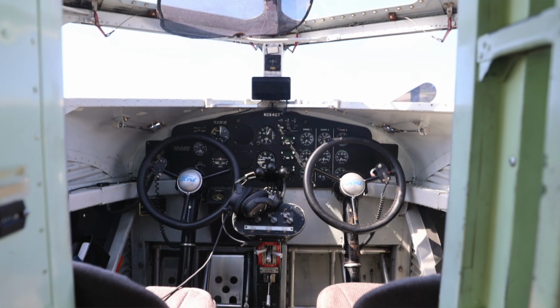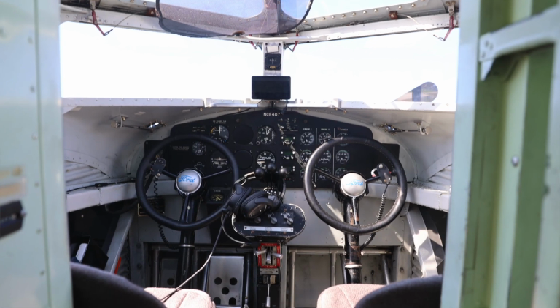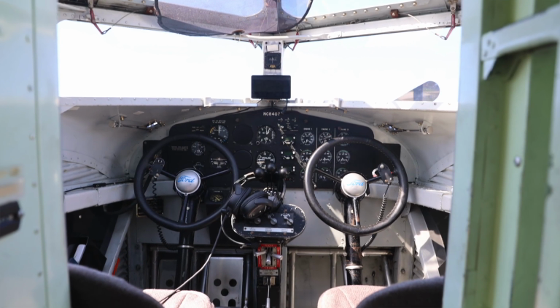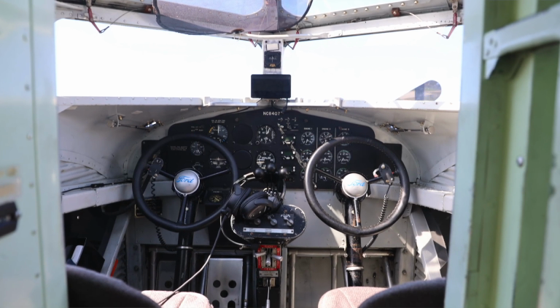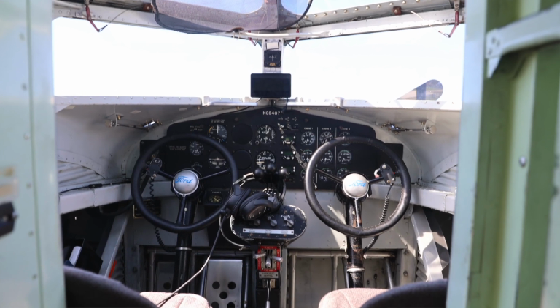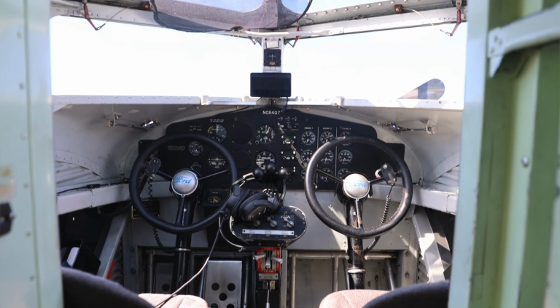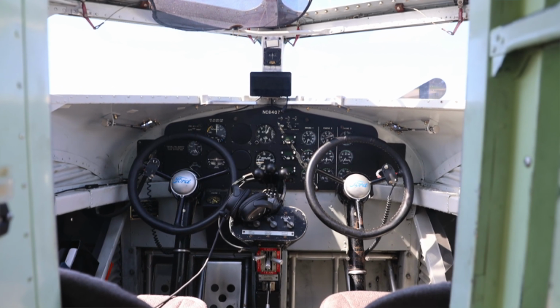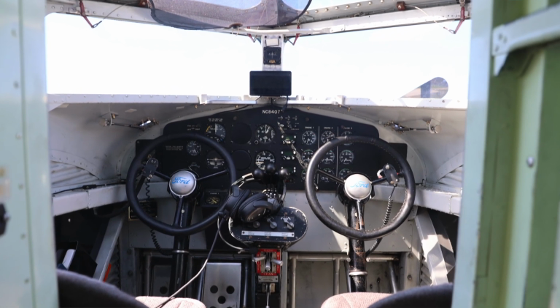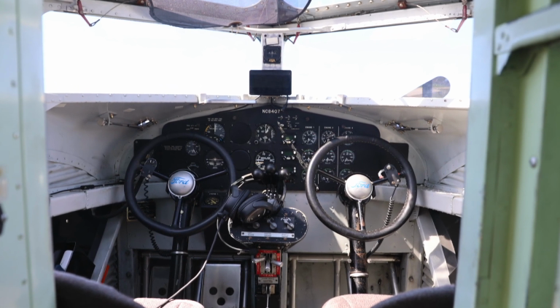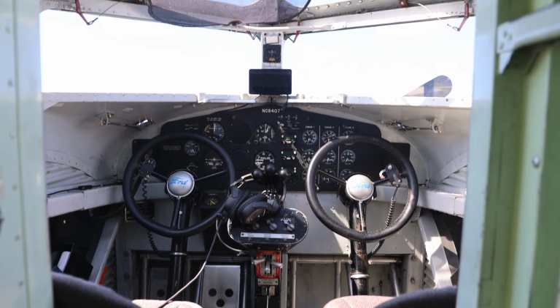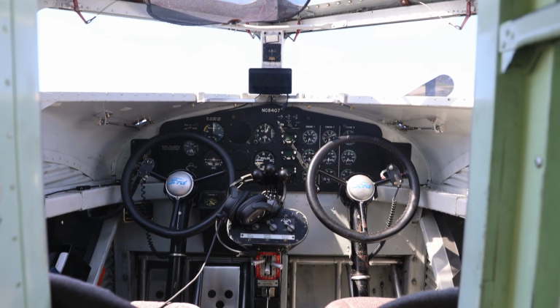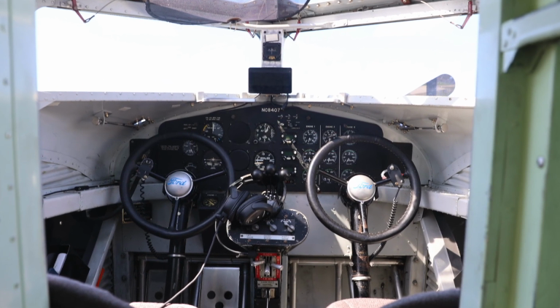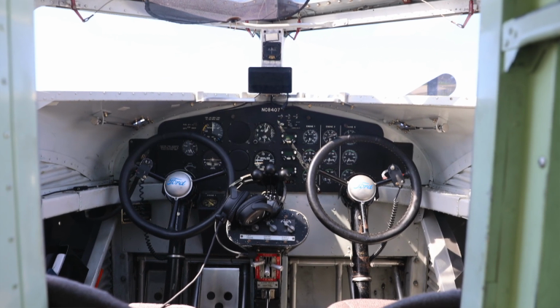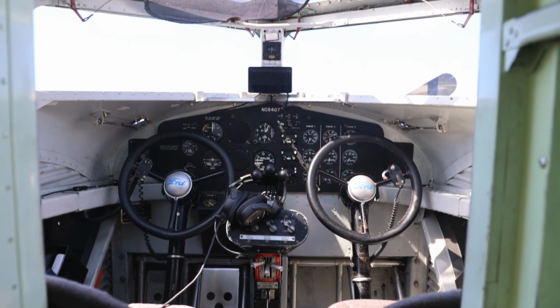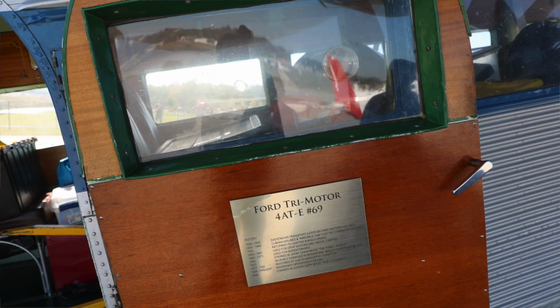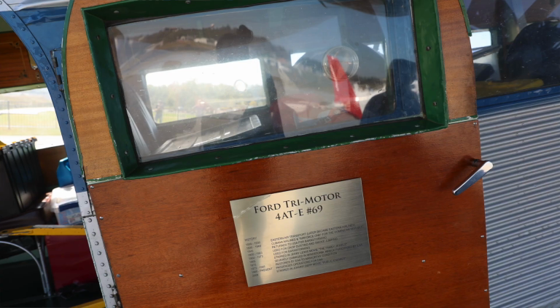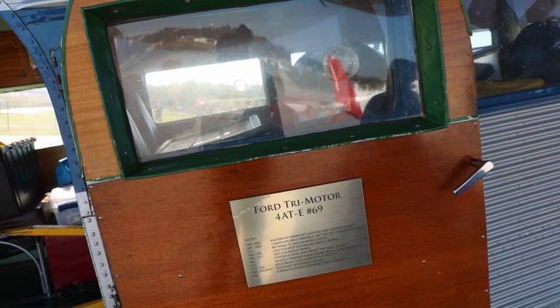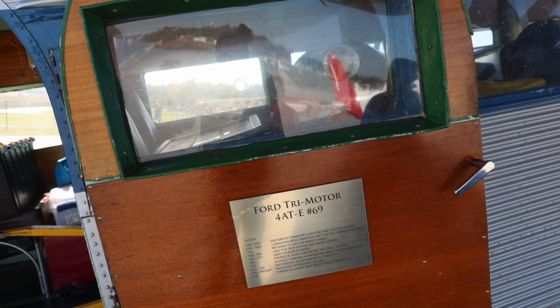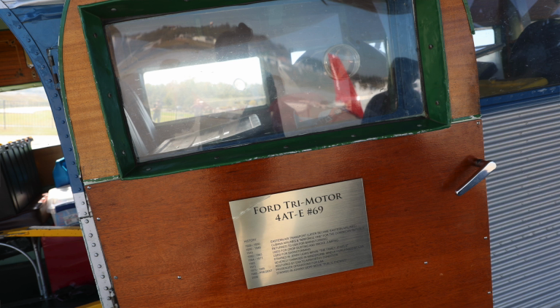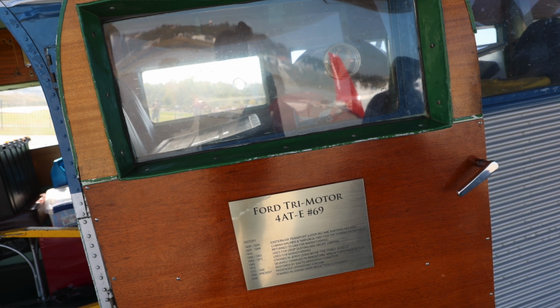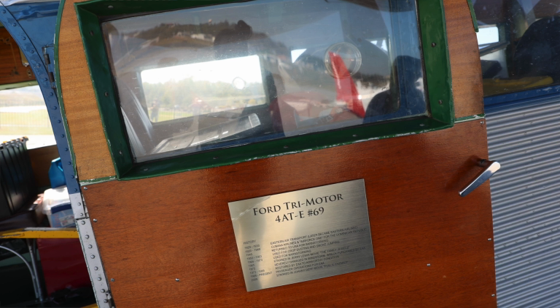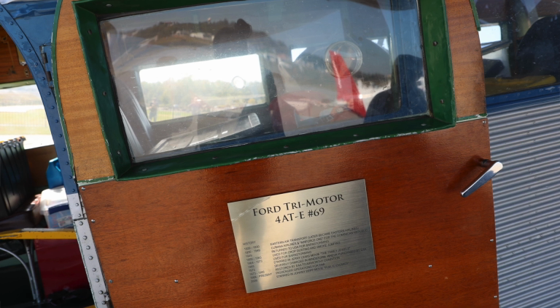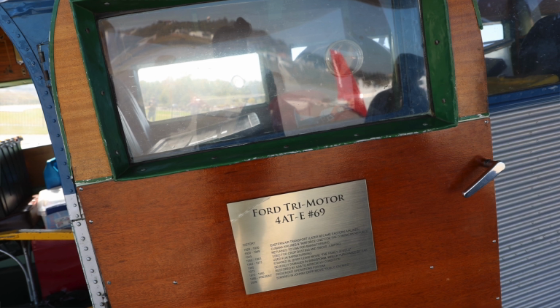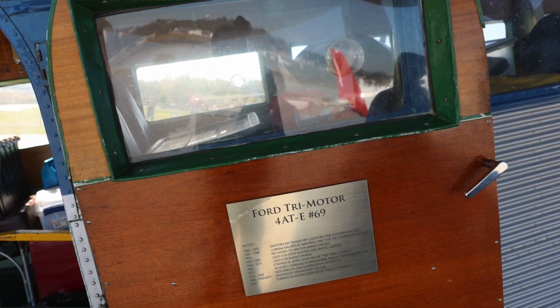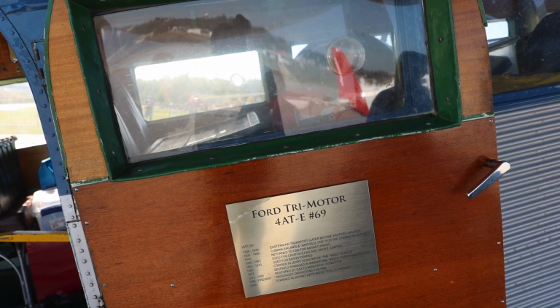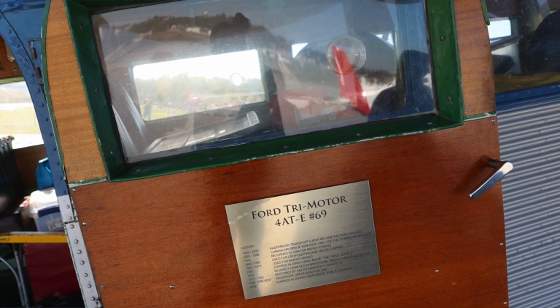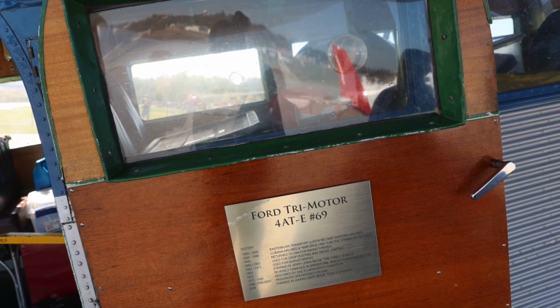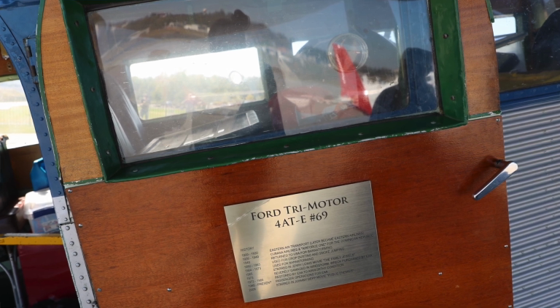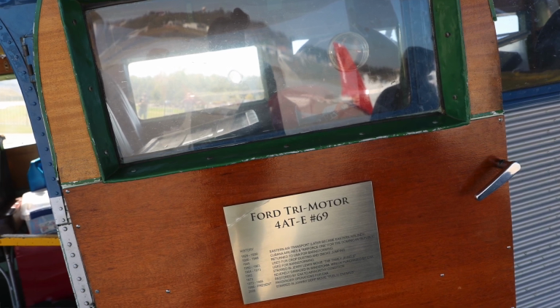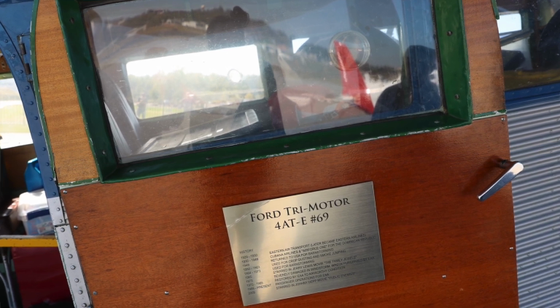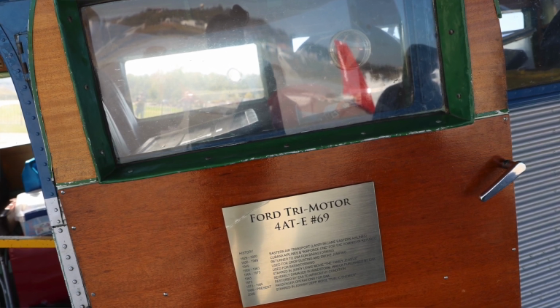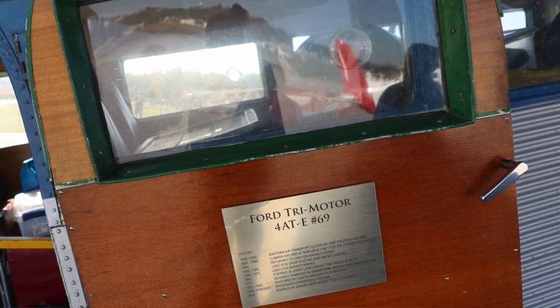On the door, there's a plaque that shows the history of the airplane, where it's been.